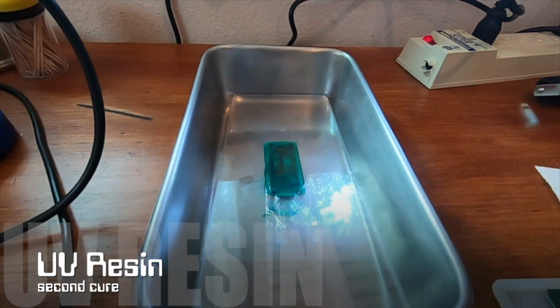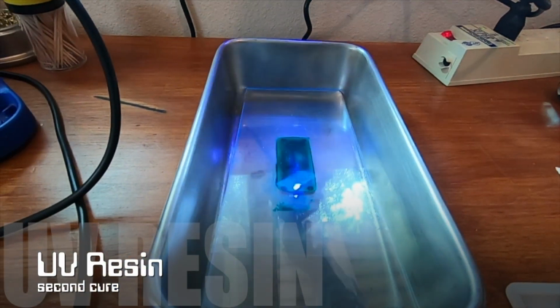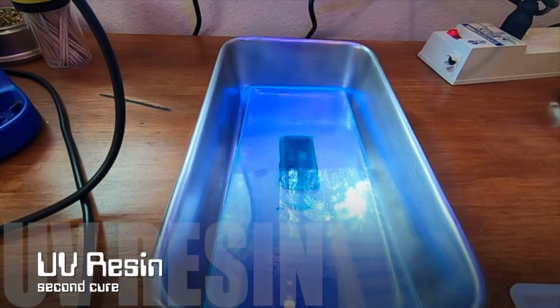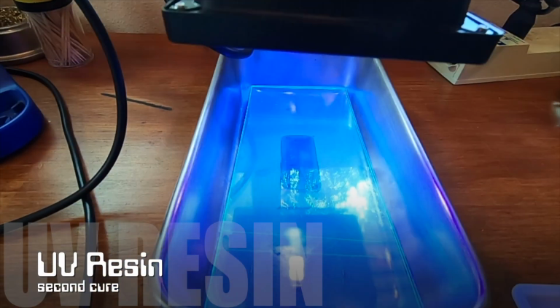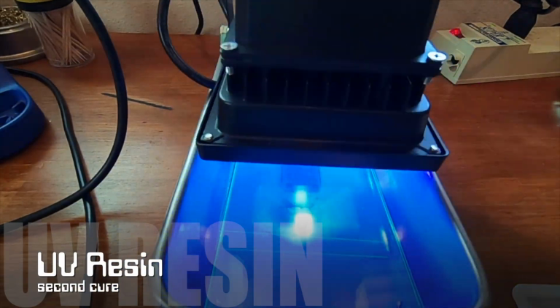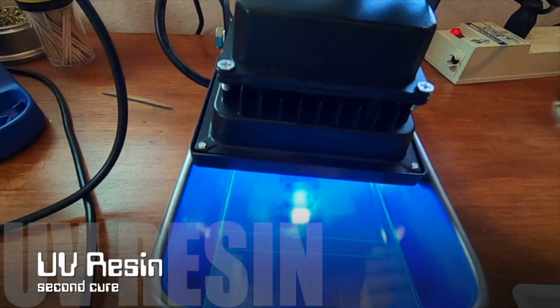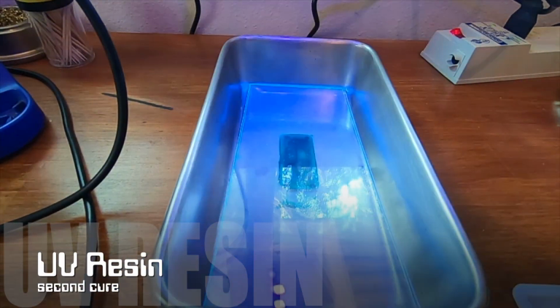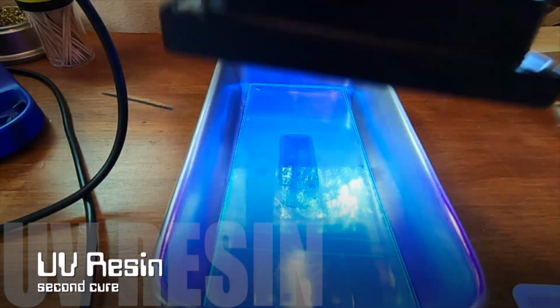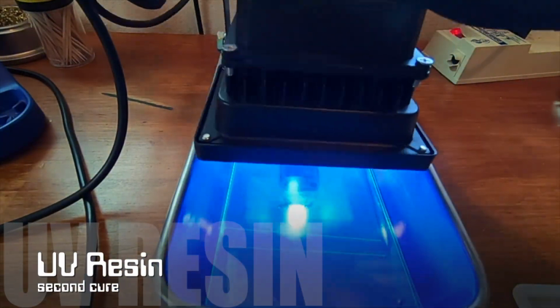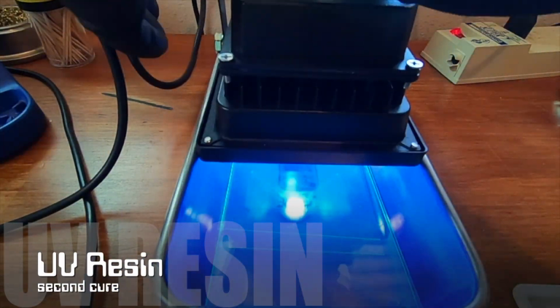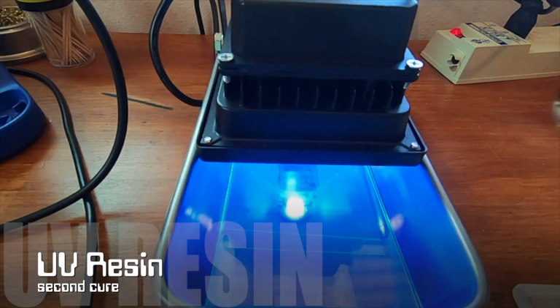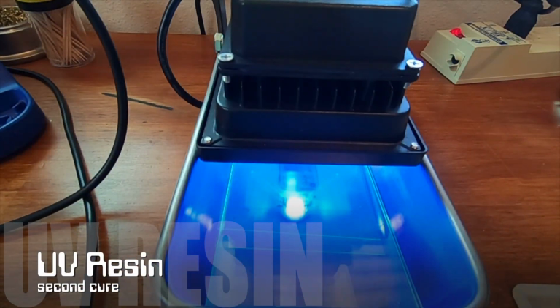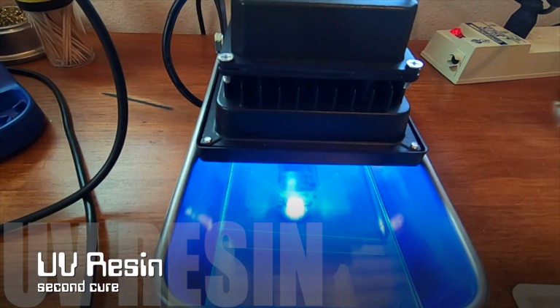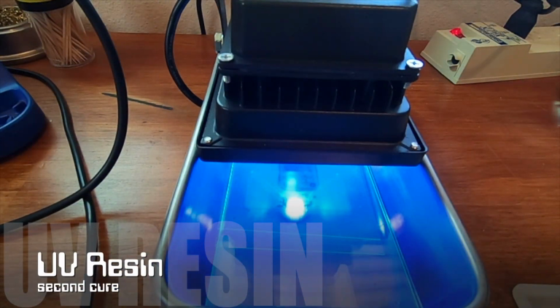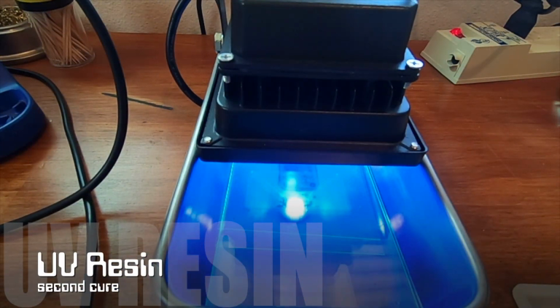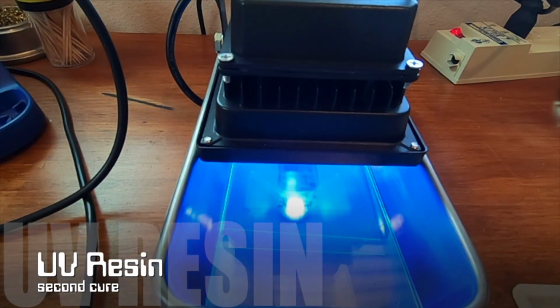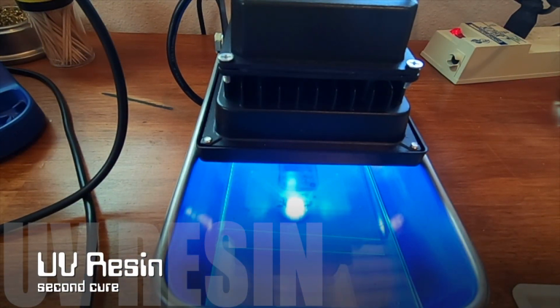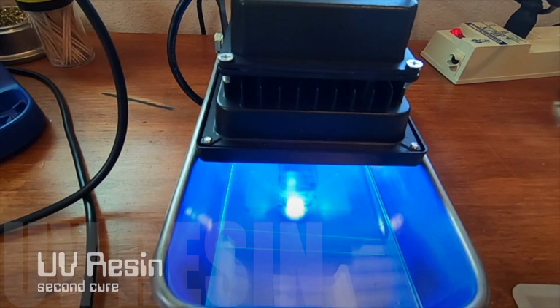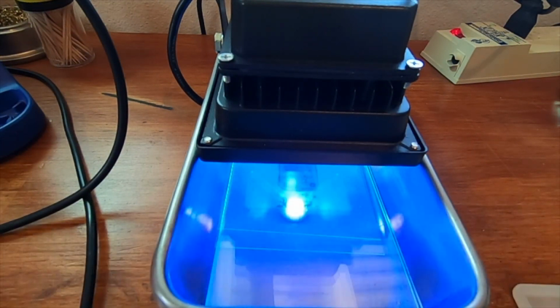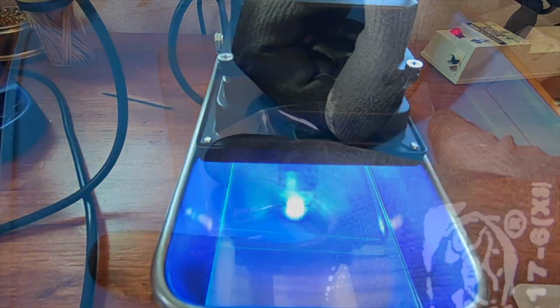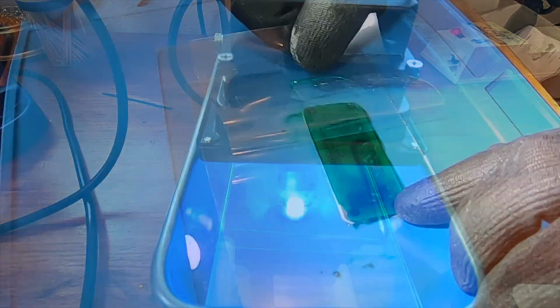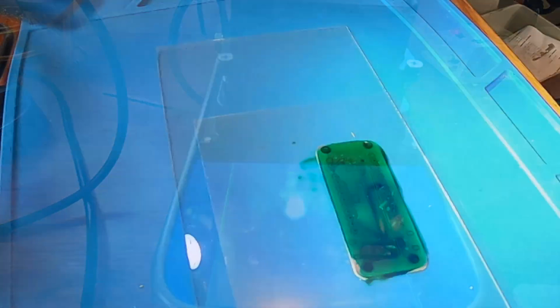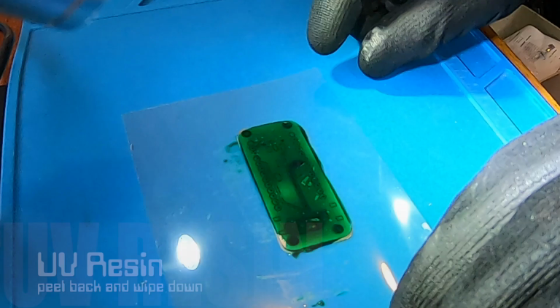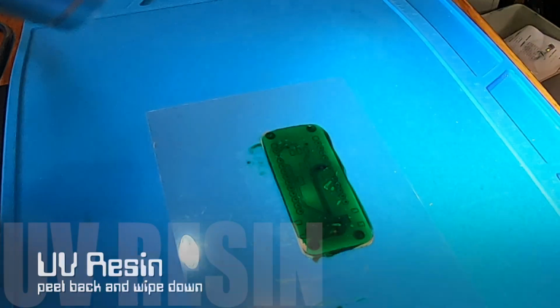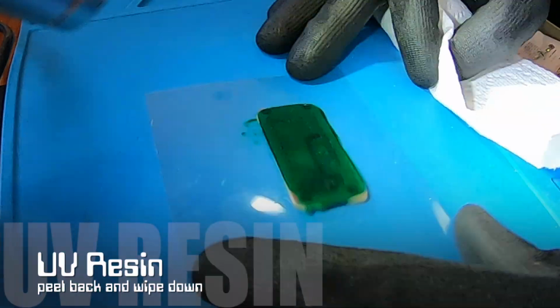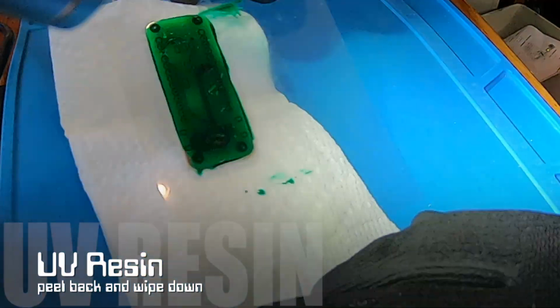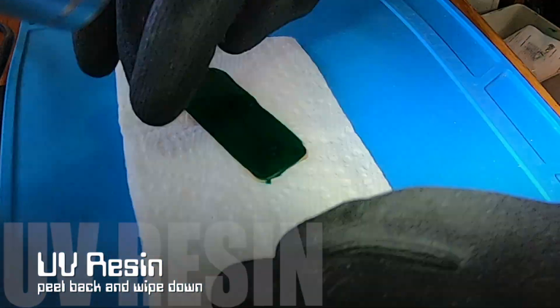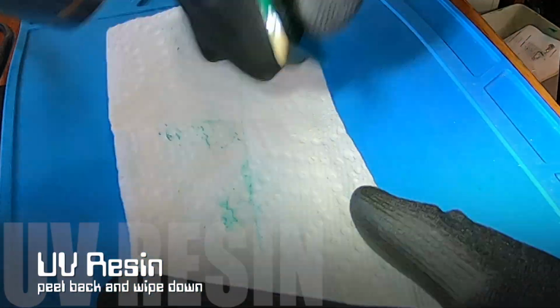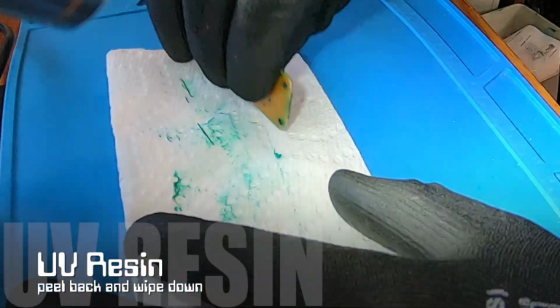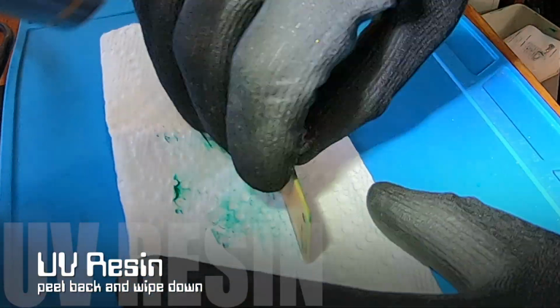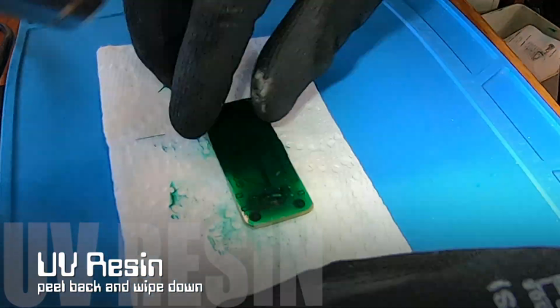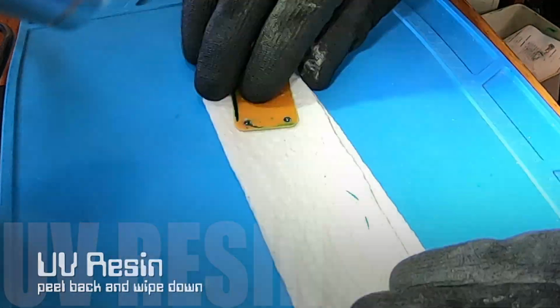If any areas were missed, repeat the process, adding another layer of resin. Wipe down the edges with a paper towel.